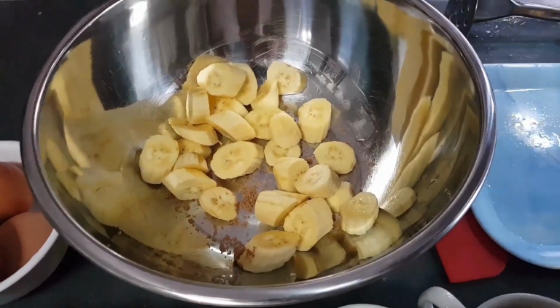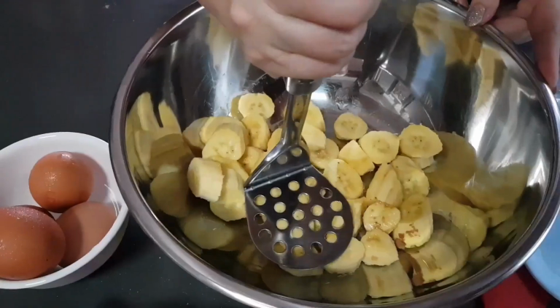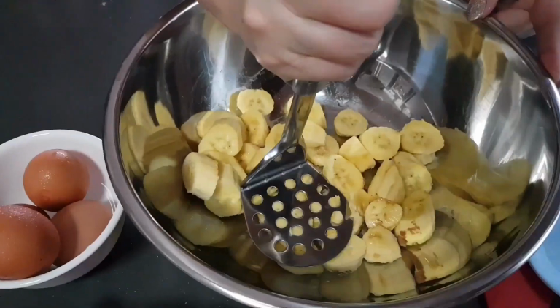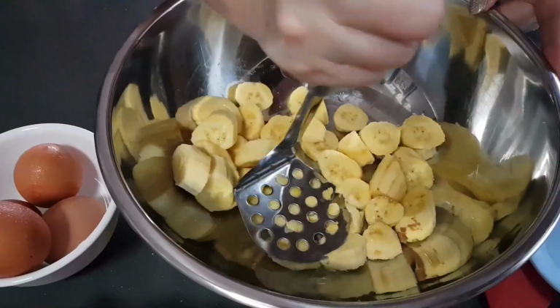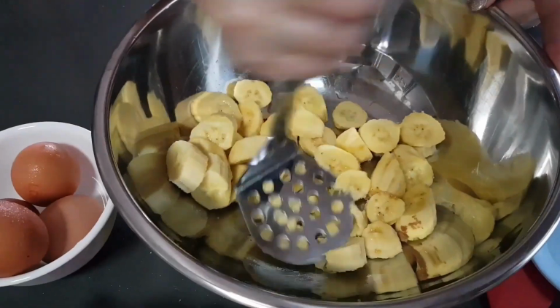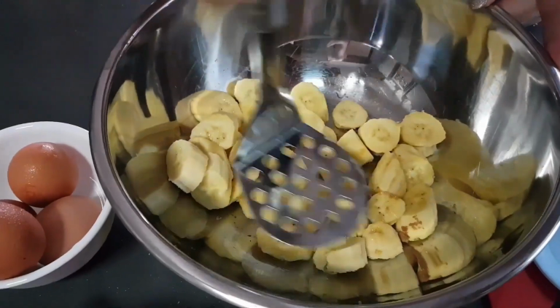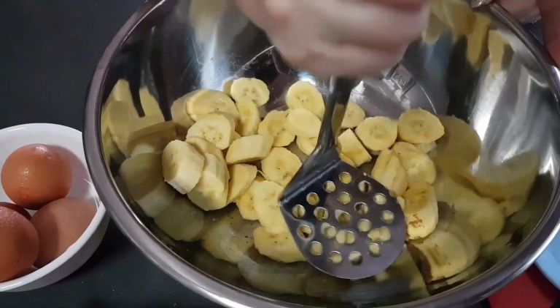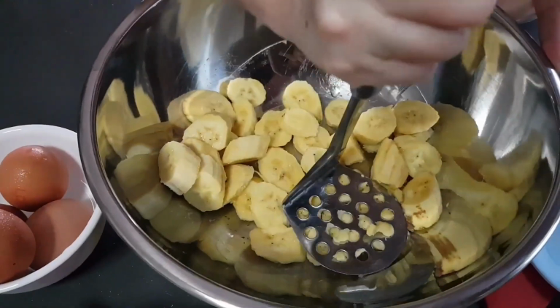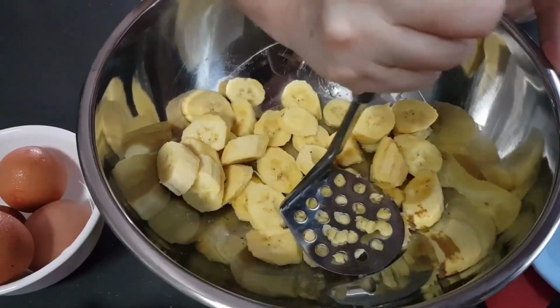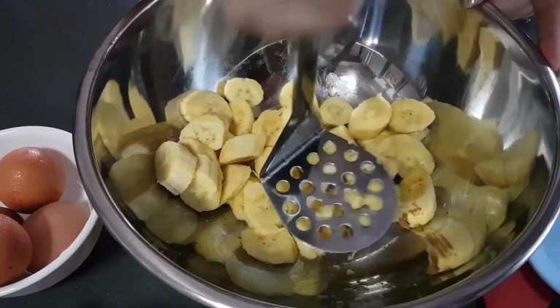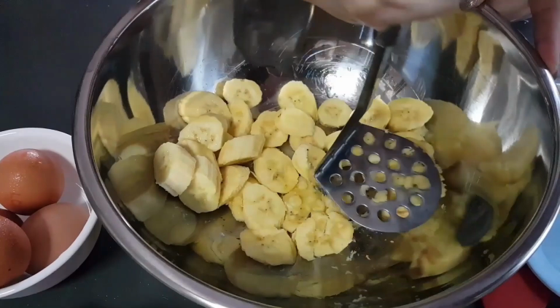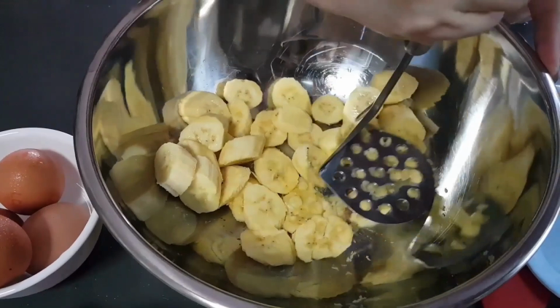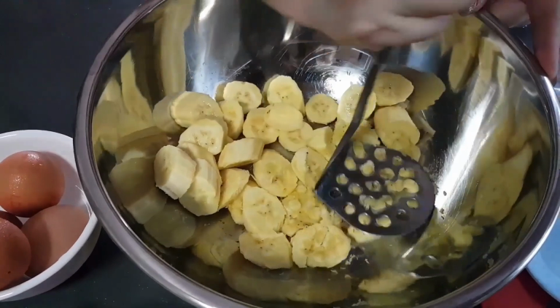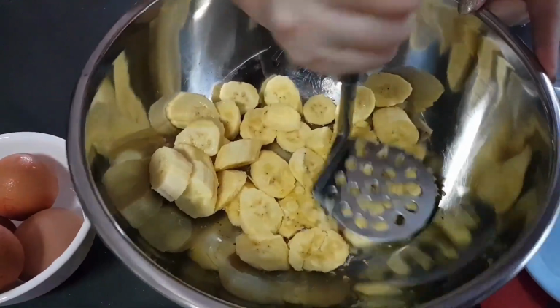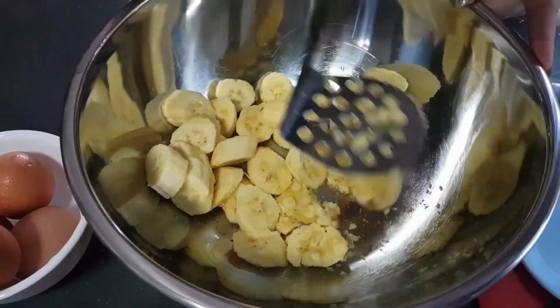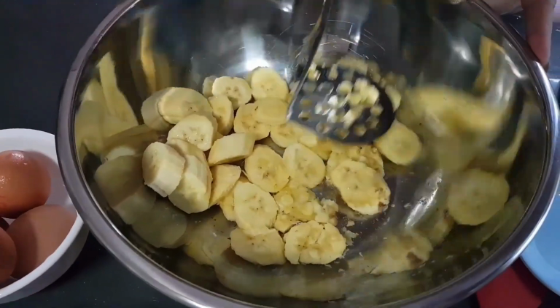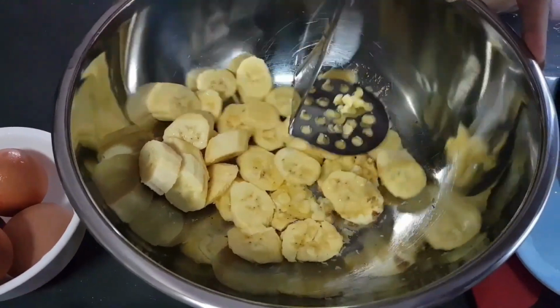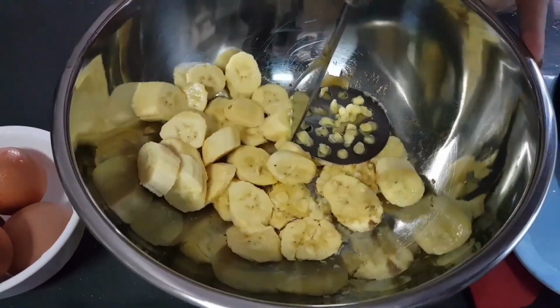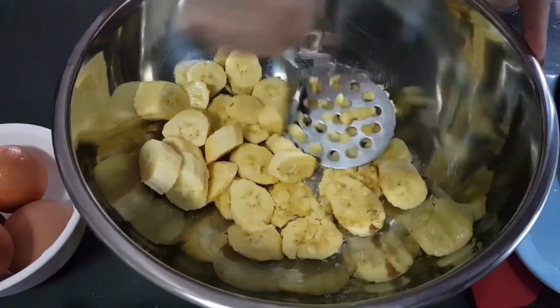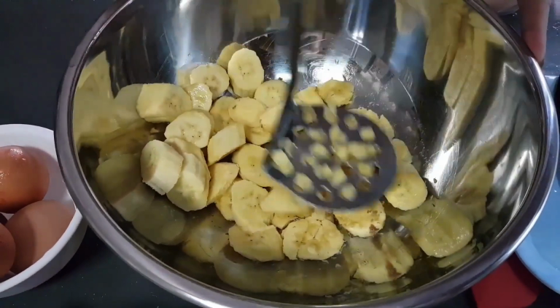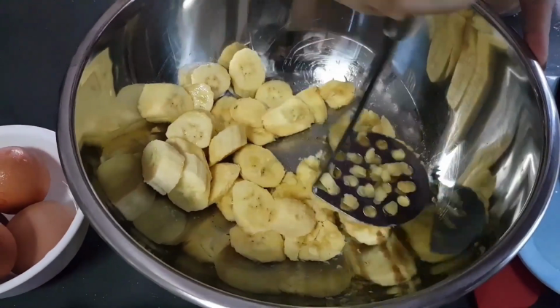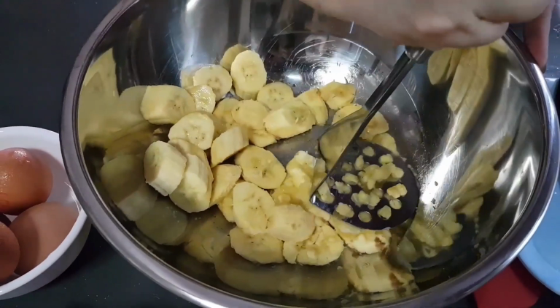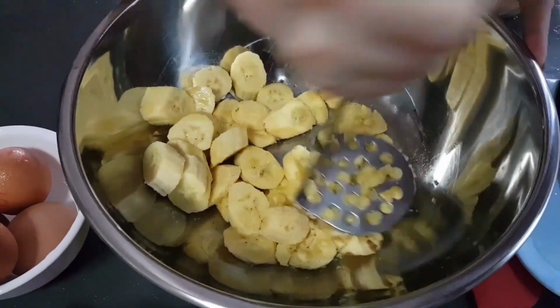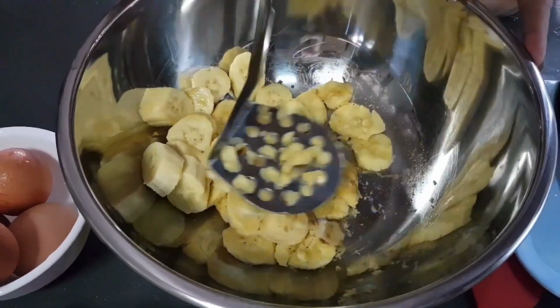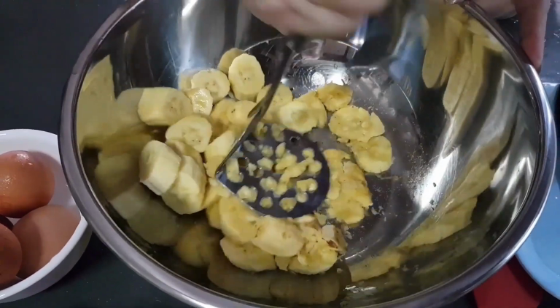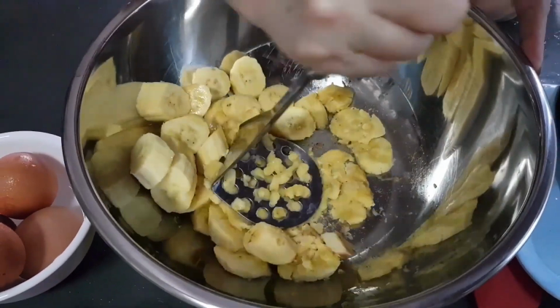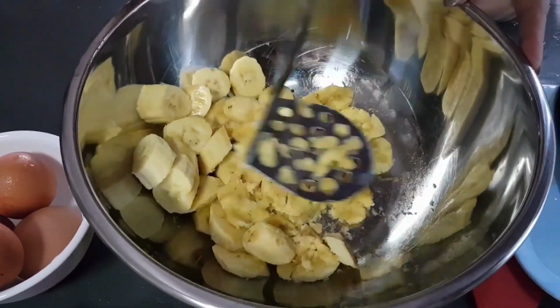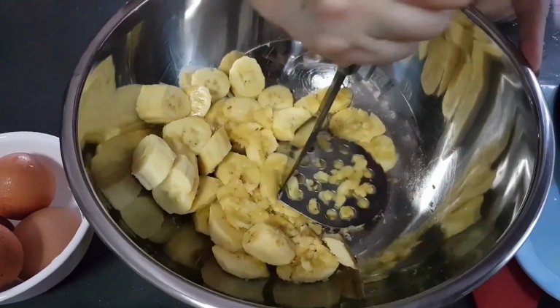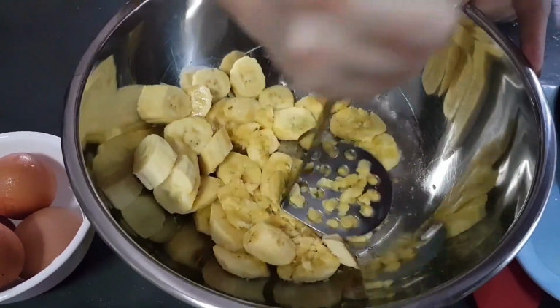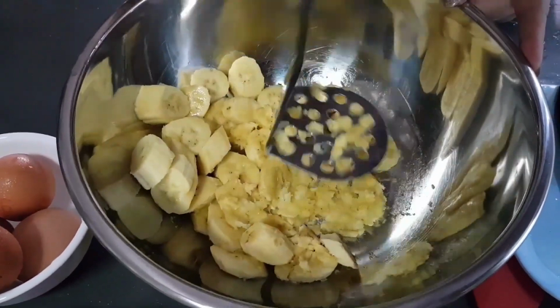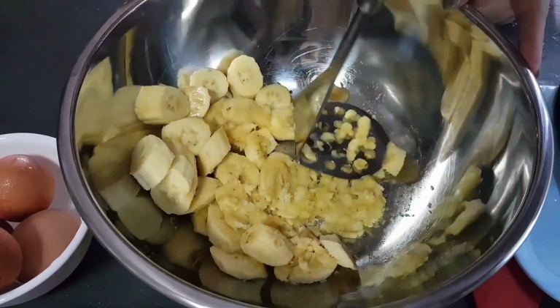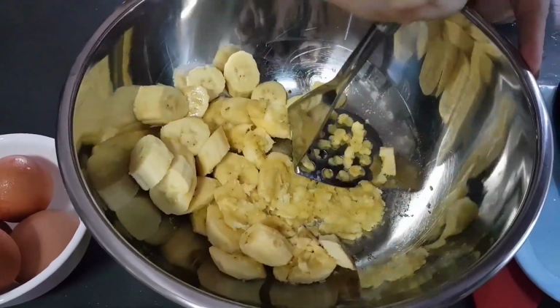It's about 4 ripe bananas. Just mash it lightly.